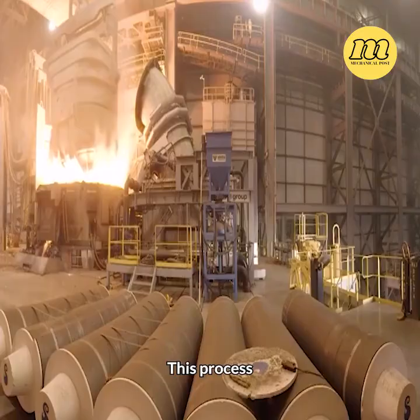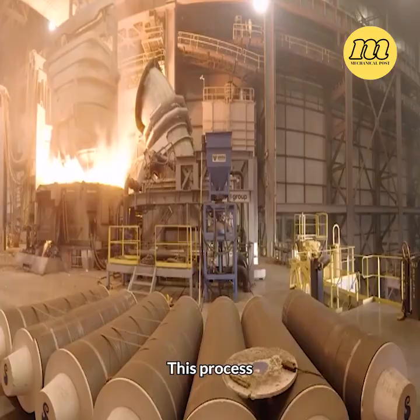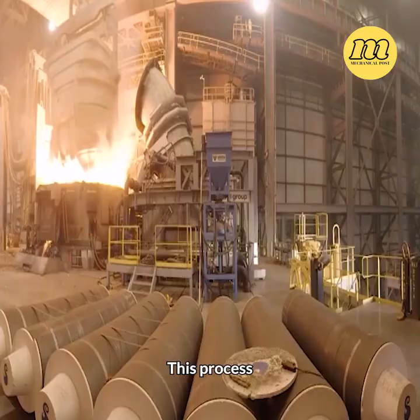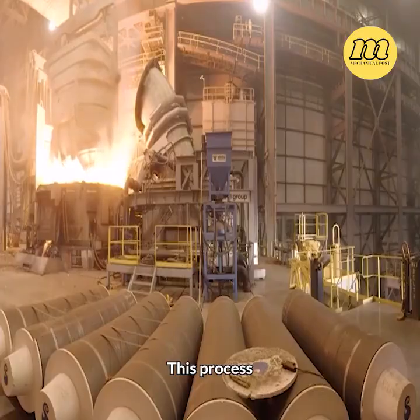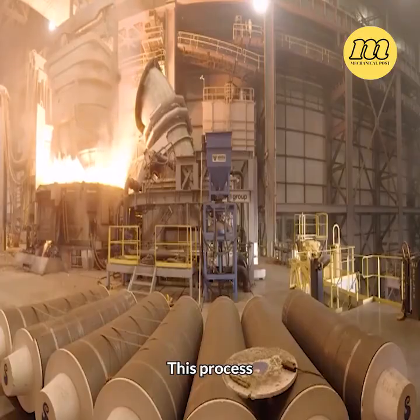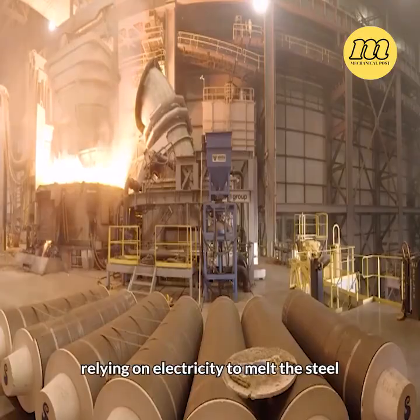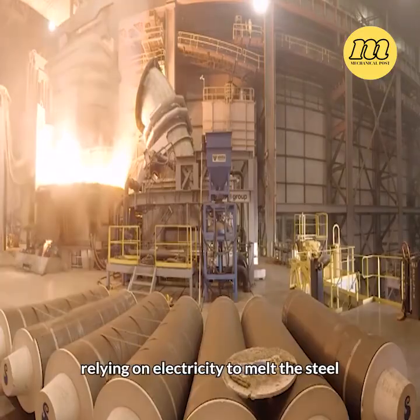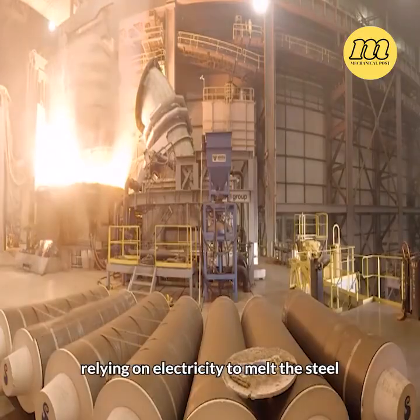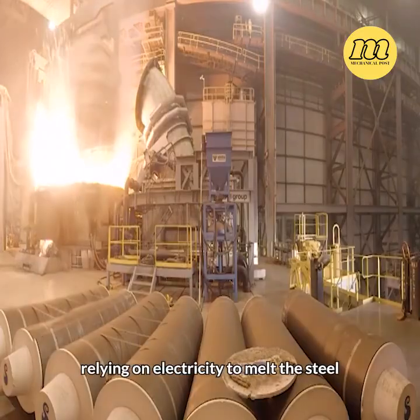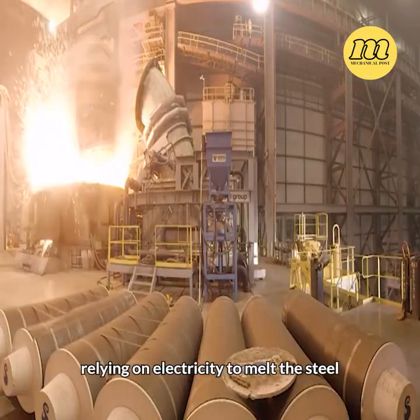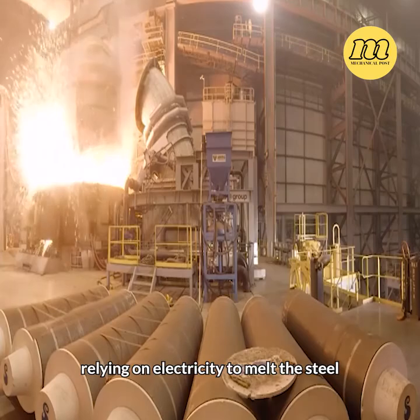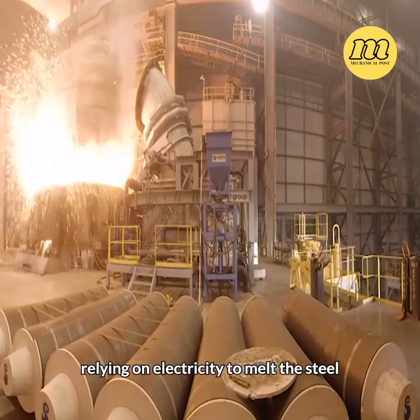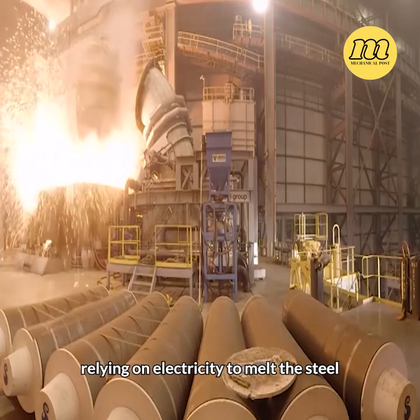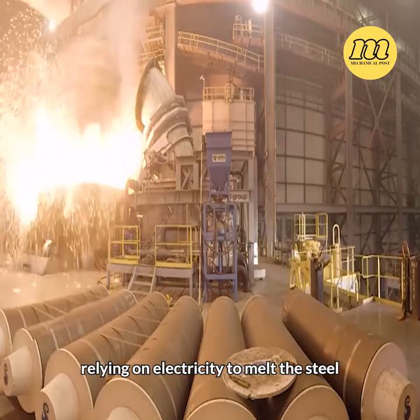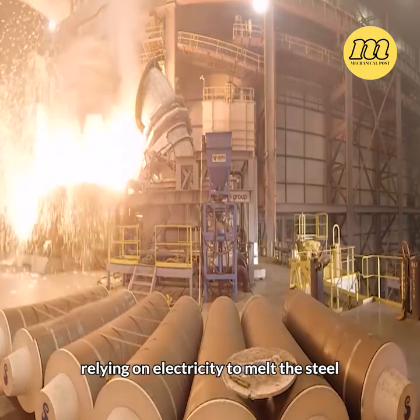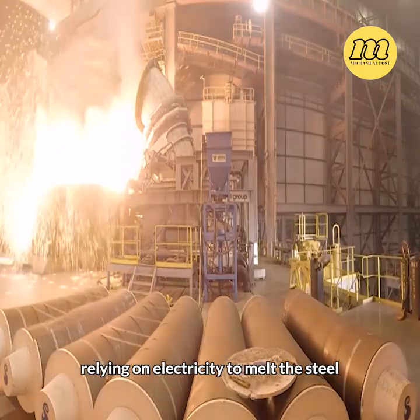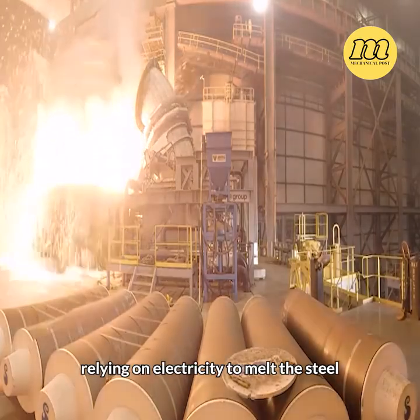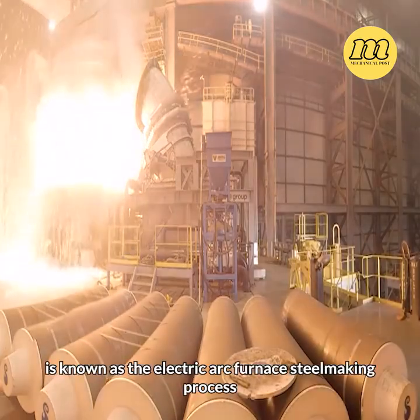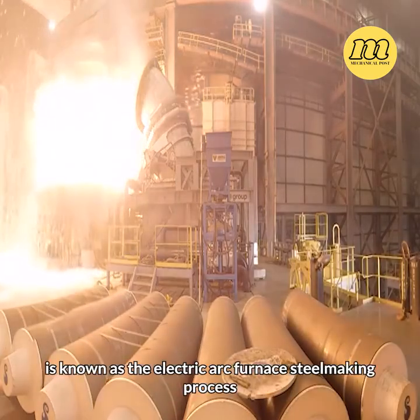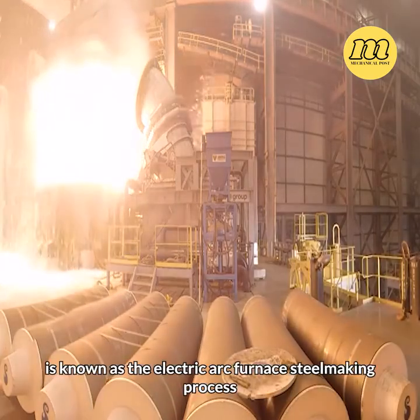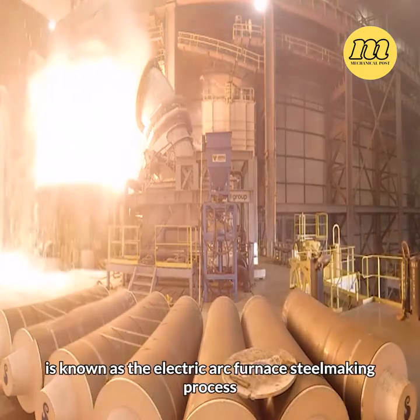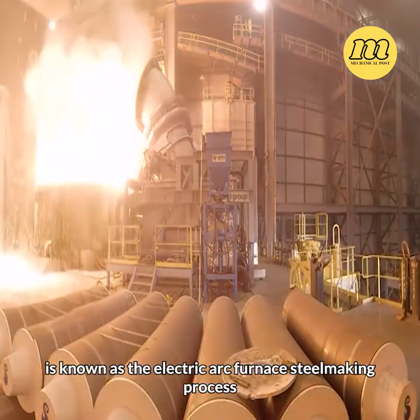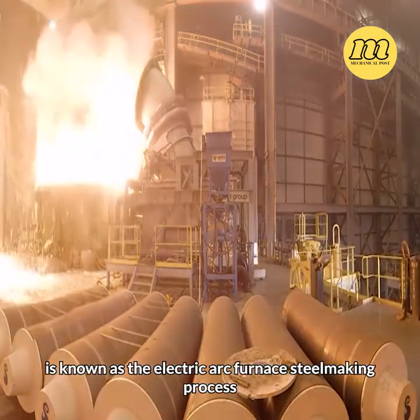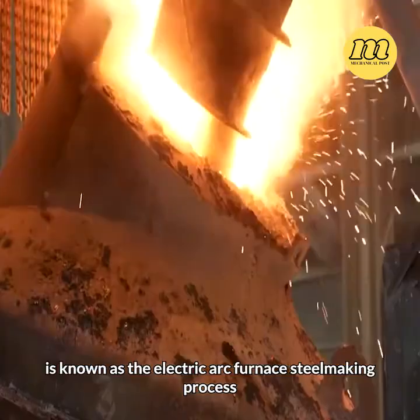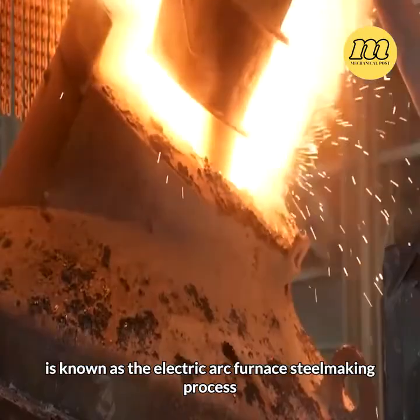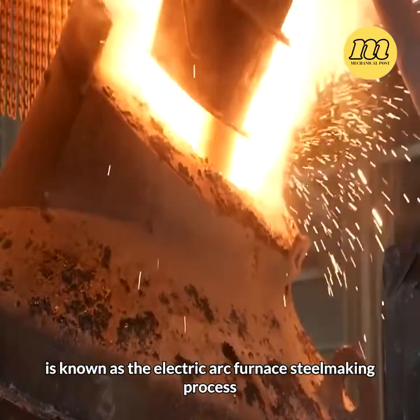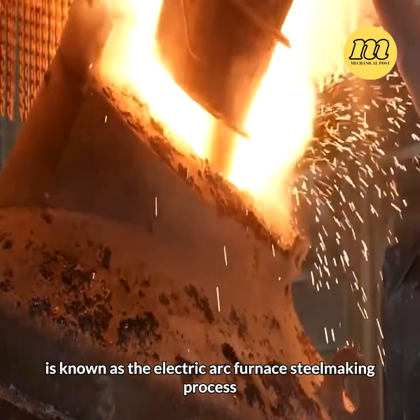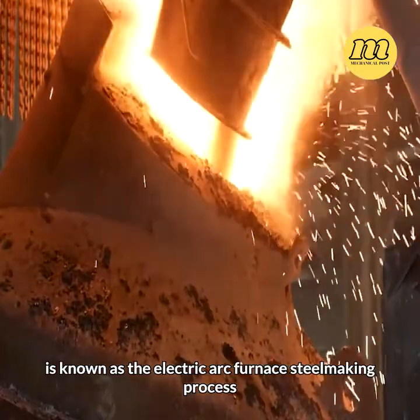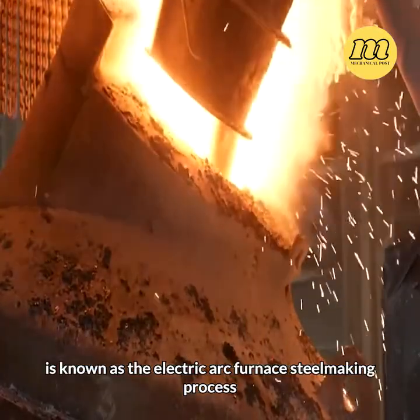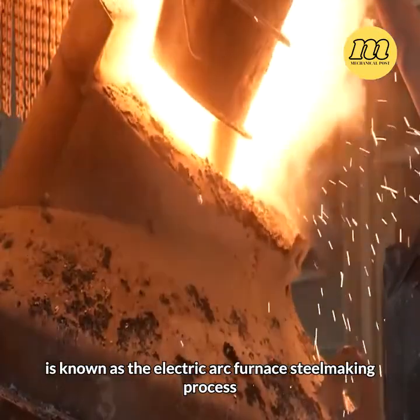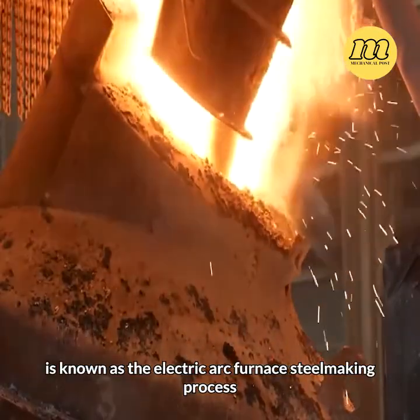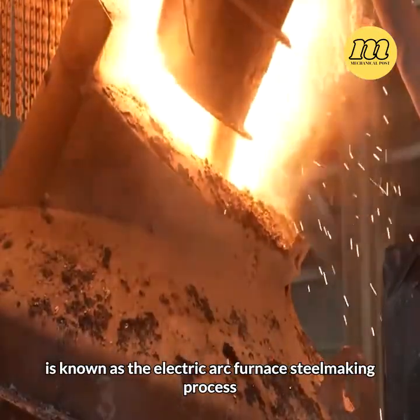This process, relying on electricity to melt the steel, is known as the electric arc furnace steelmaking process.